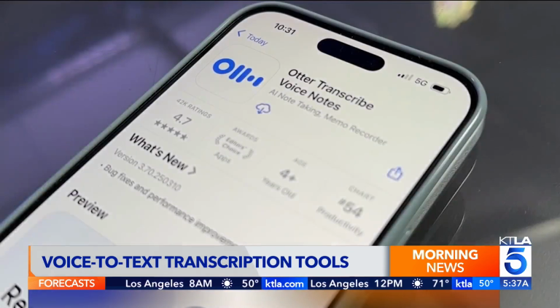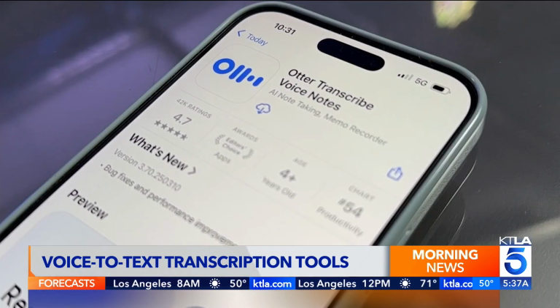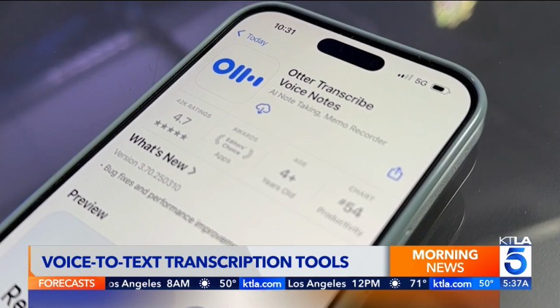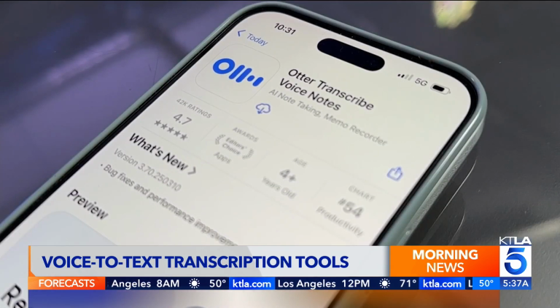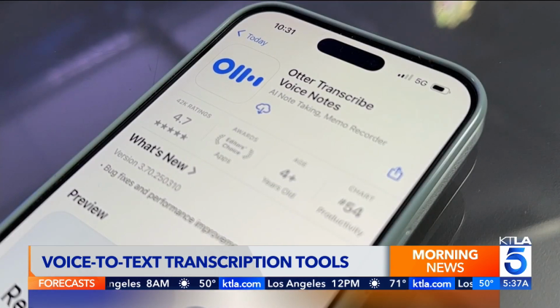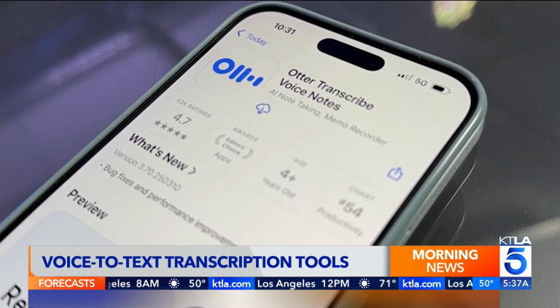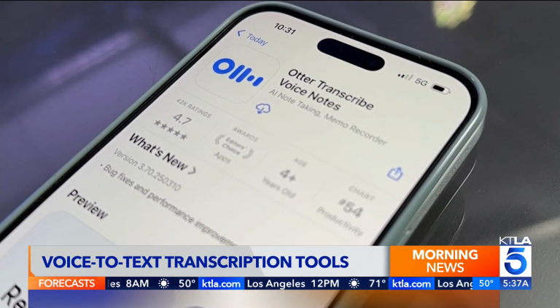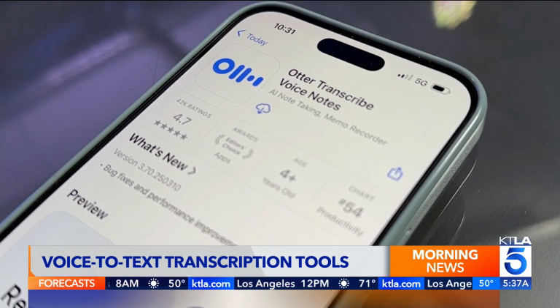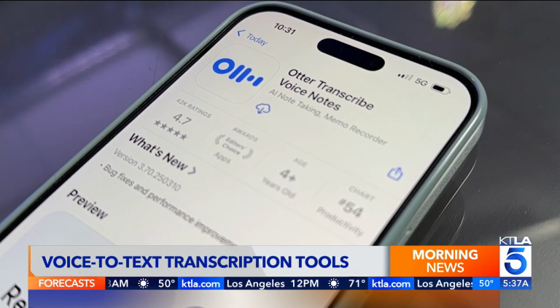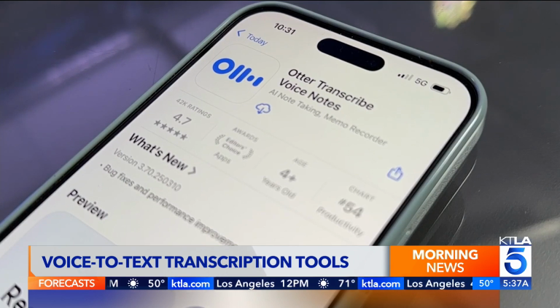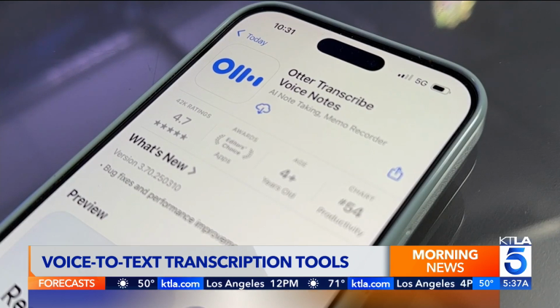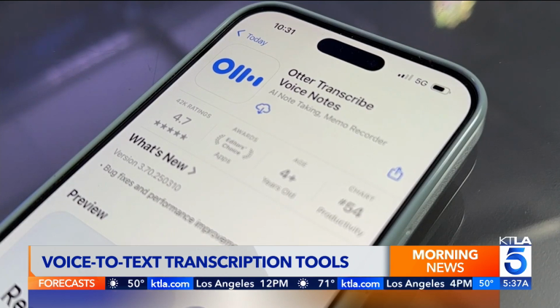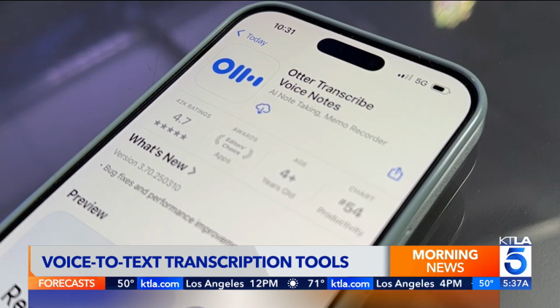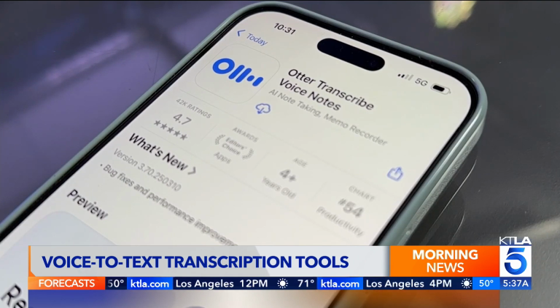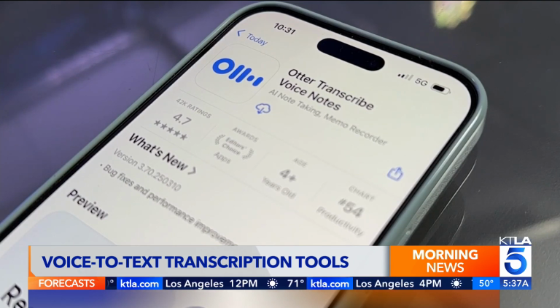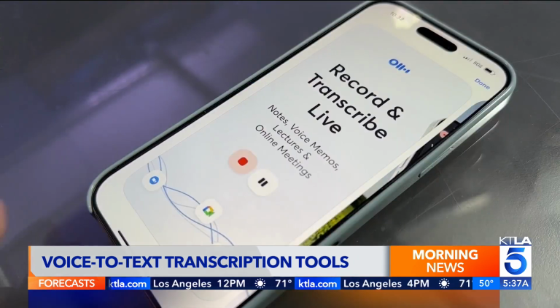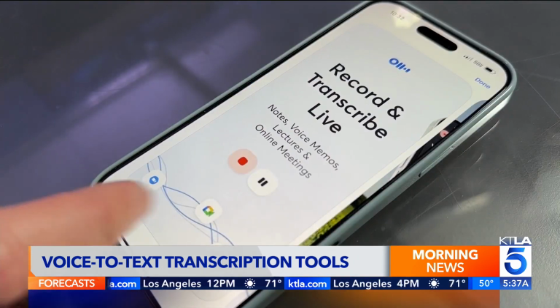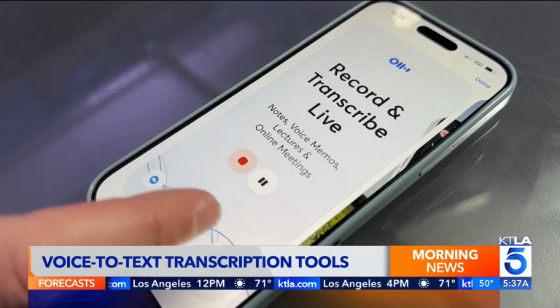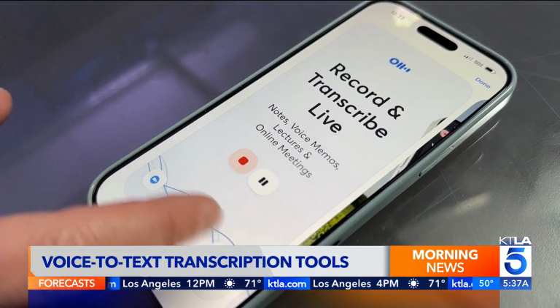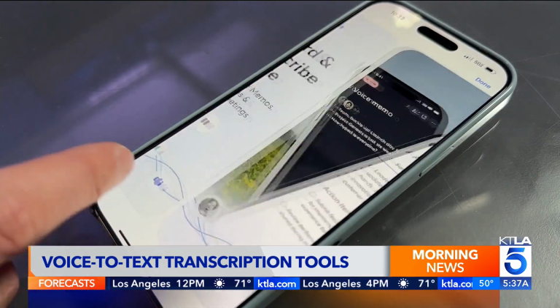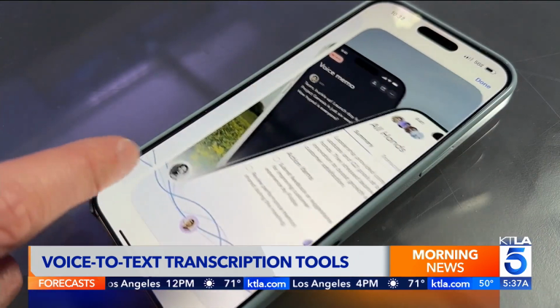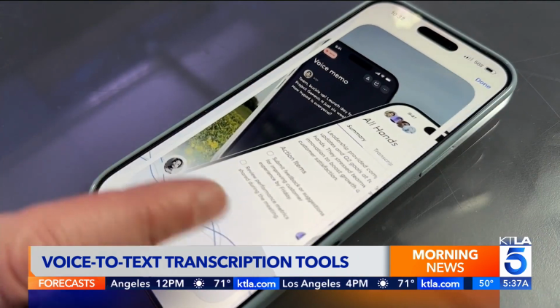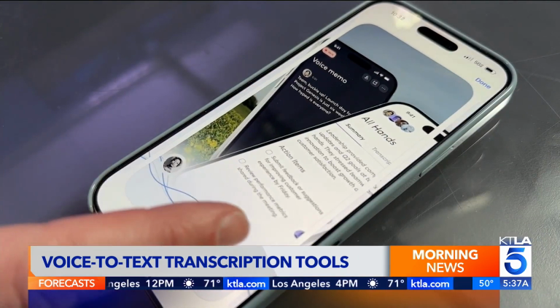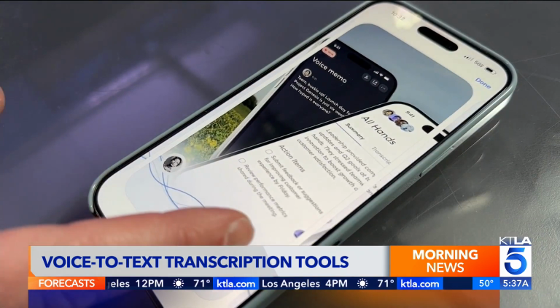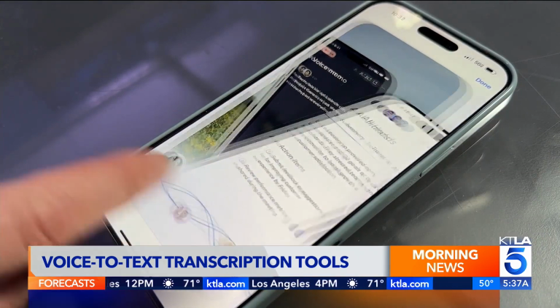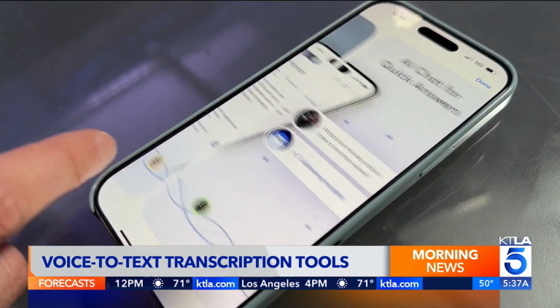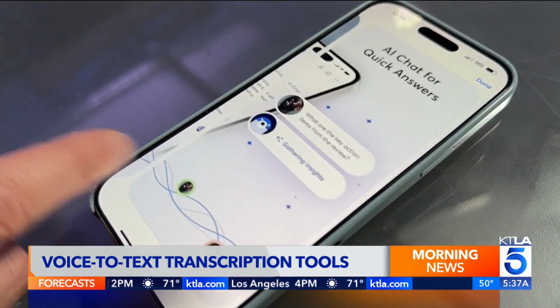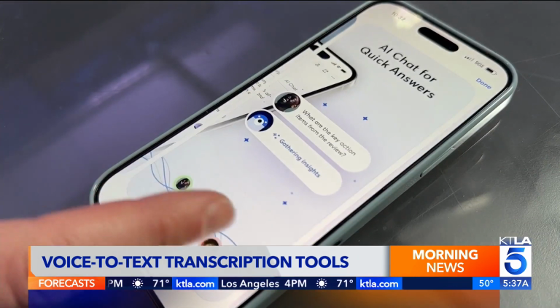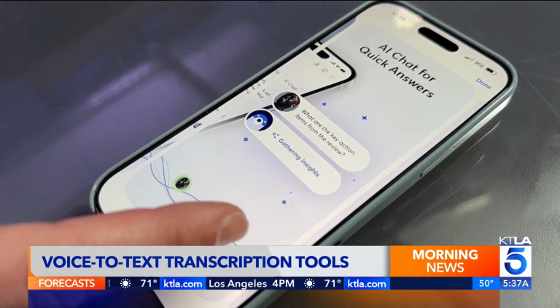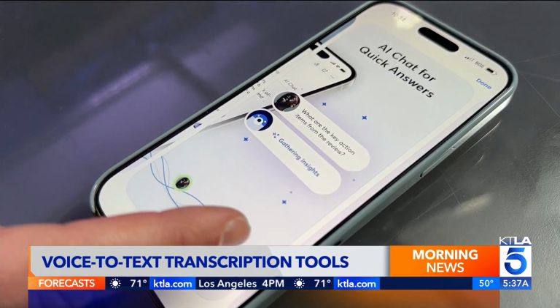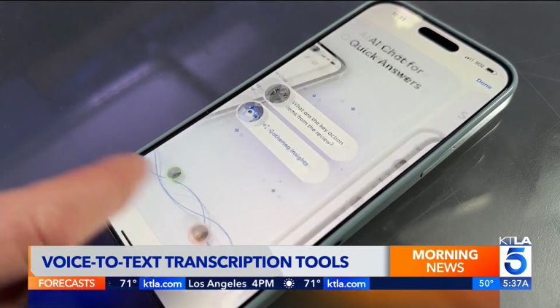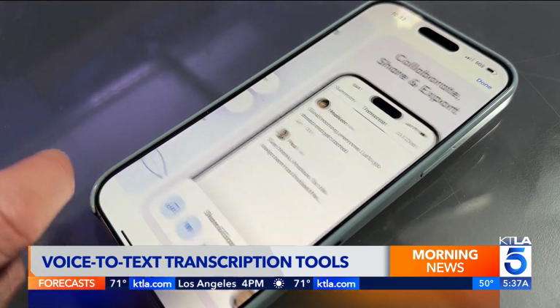Older phone? Try Otter AI. It works great for transcriptions across devices.